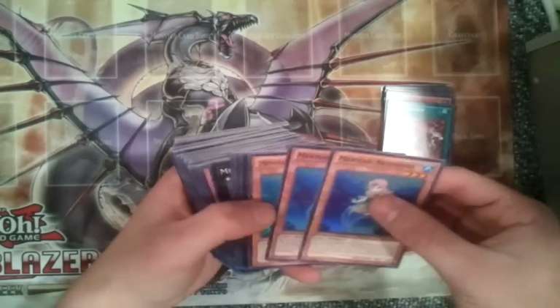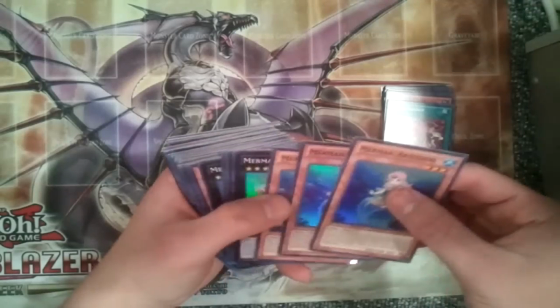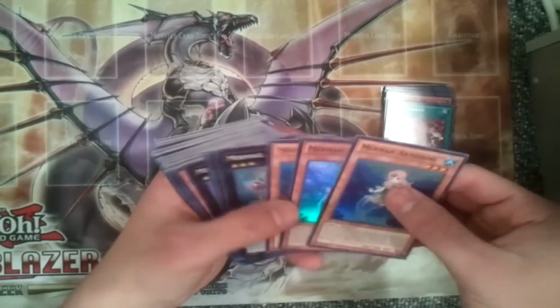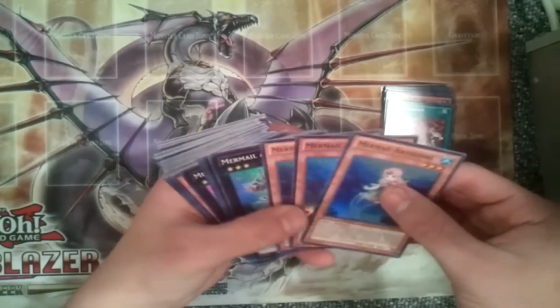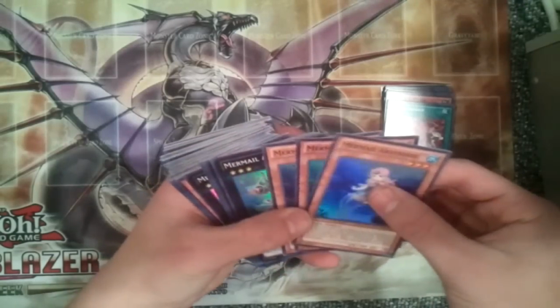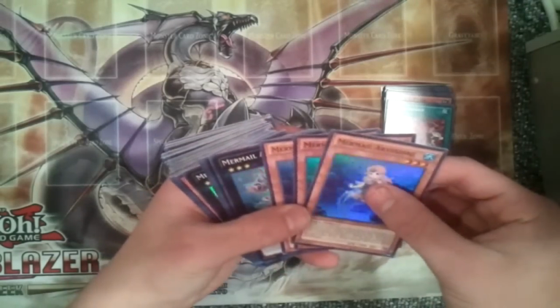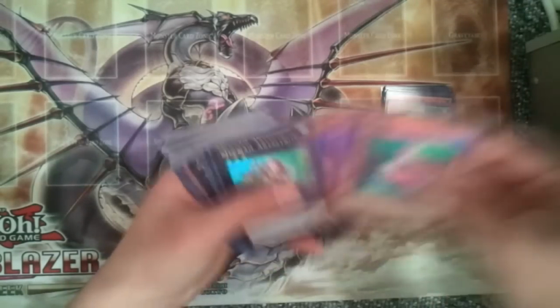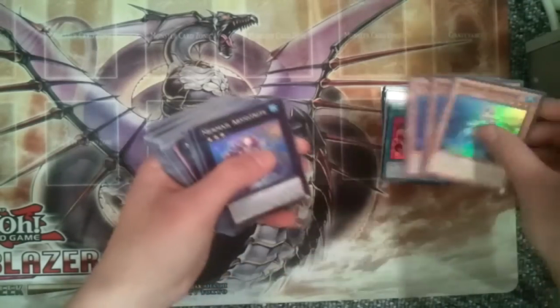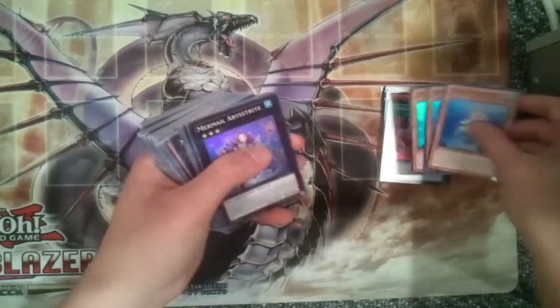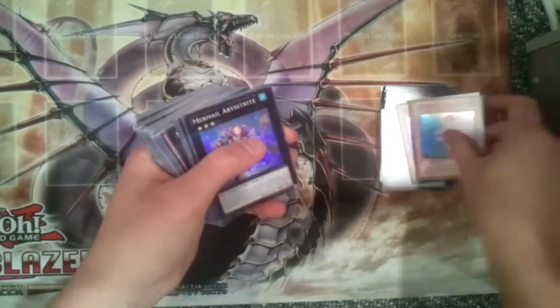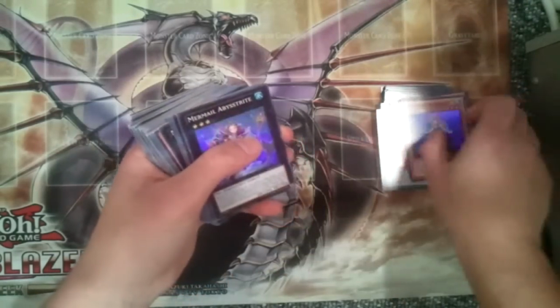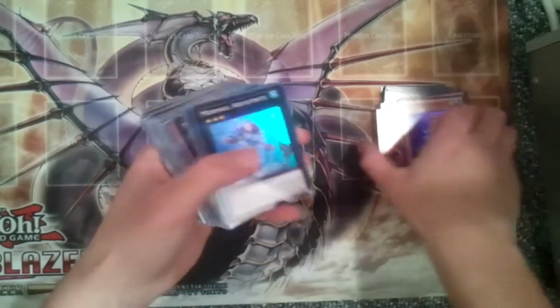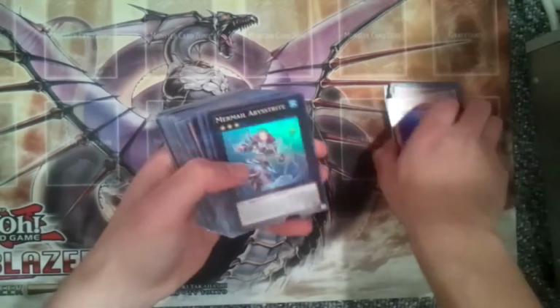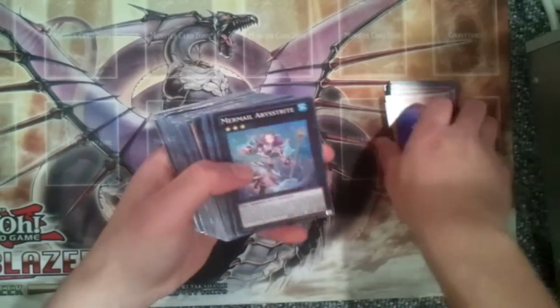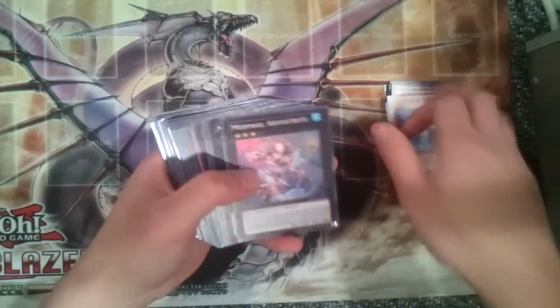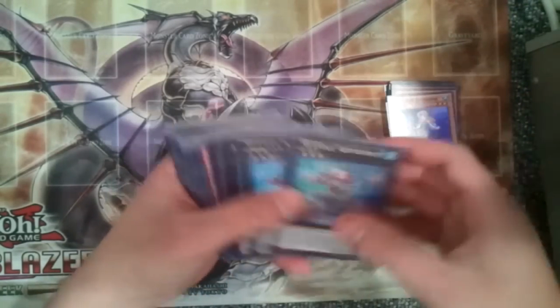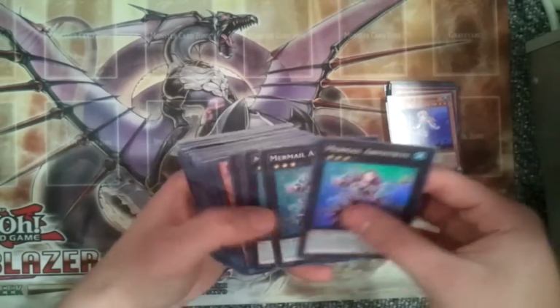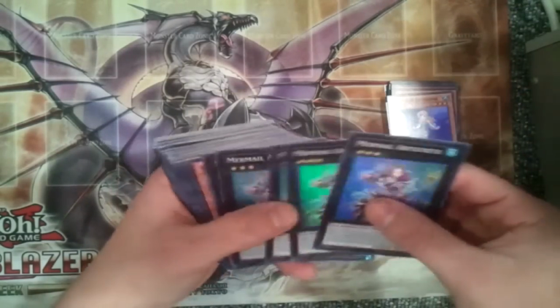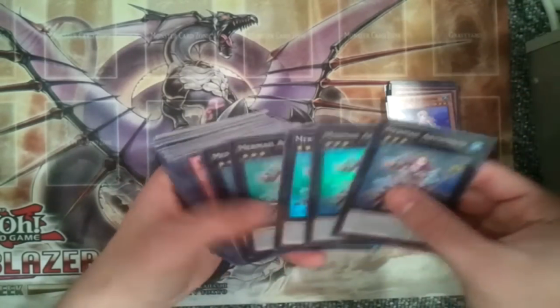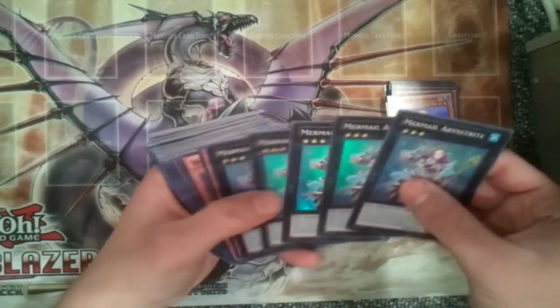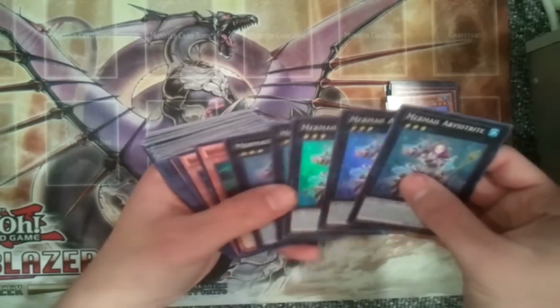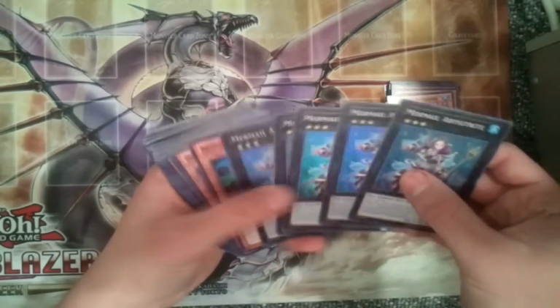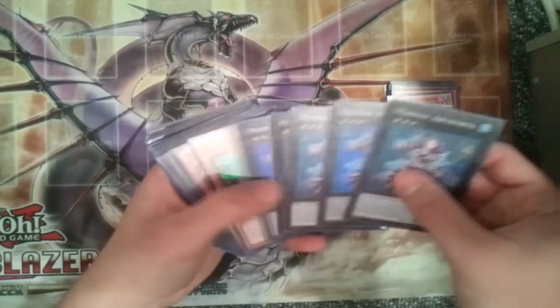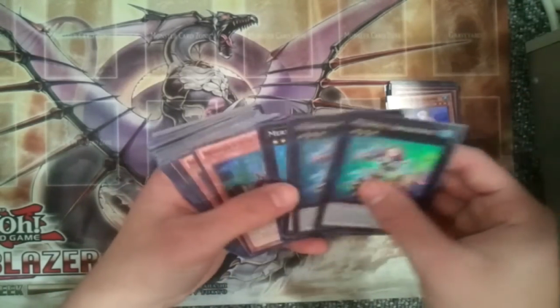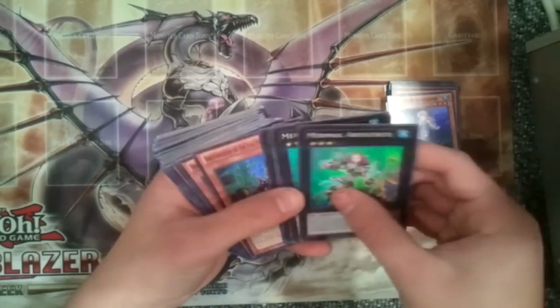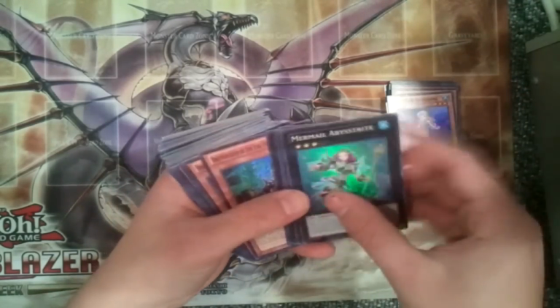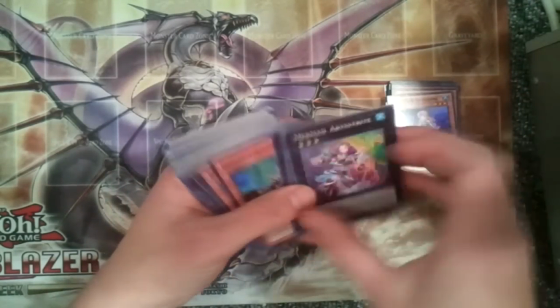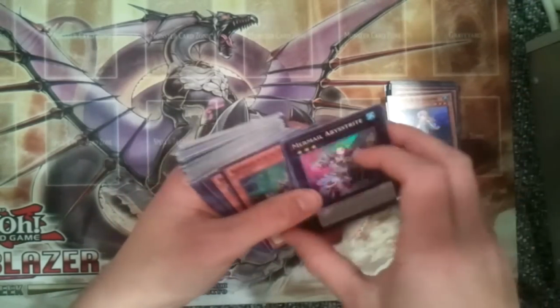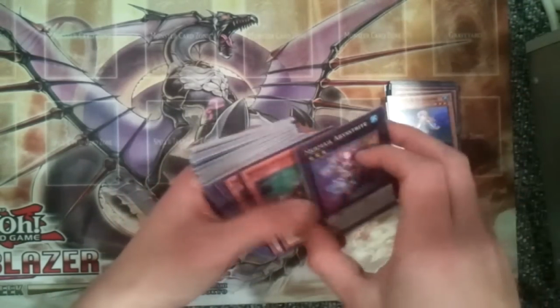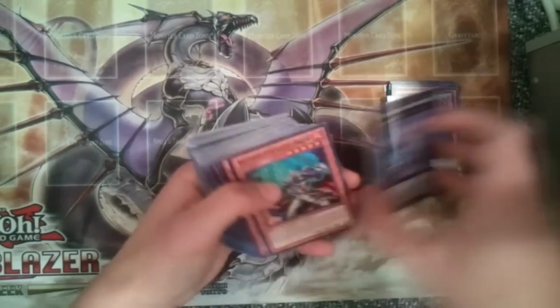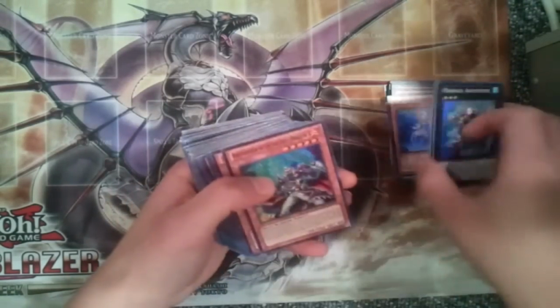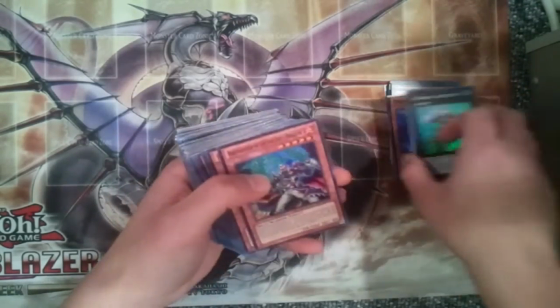Then we got 5 Gagaga Draws. 3 Mermel Abystines. 5 Mermel Abystrites.